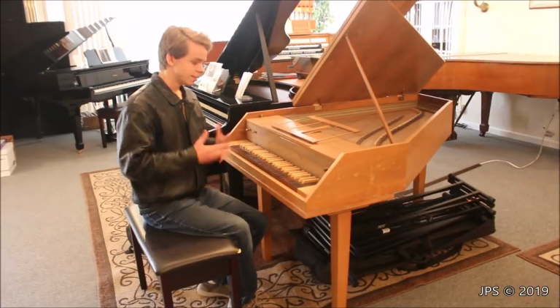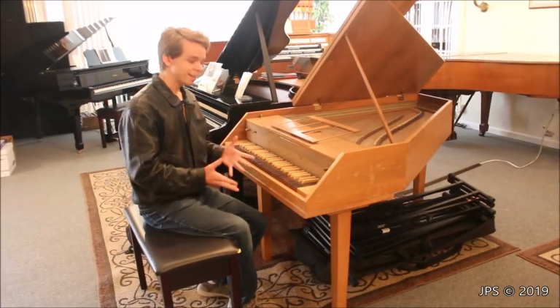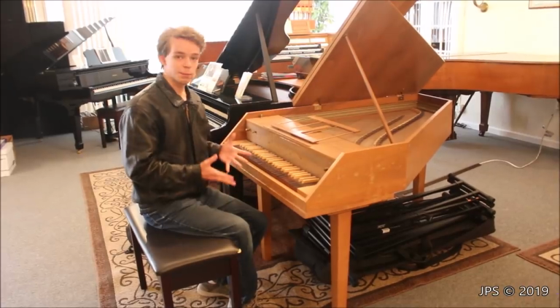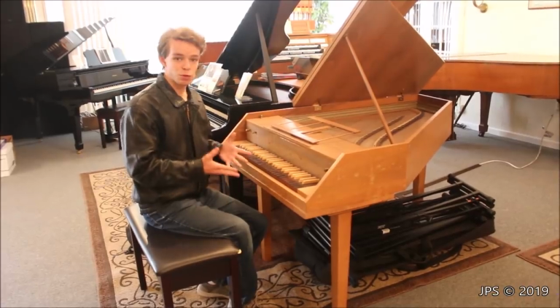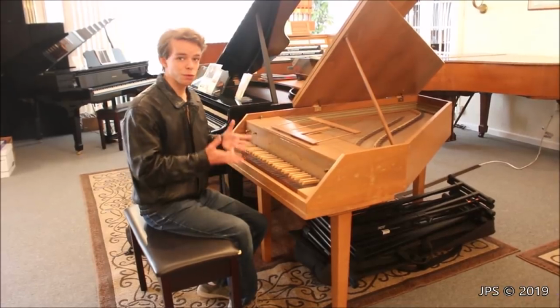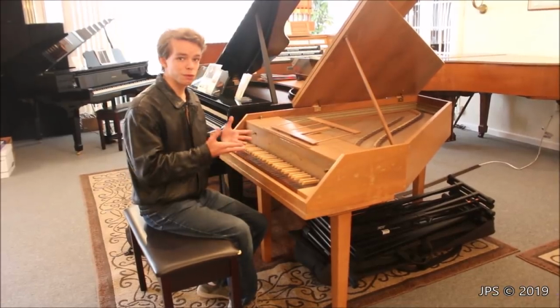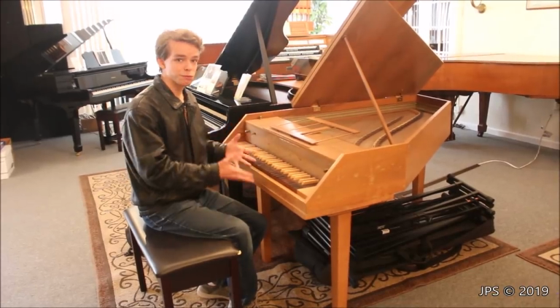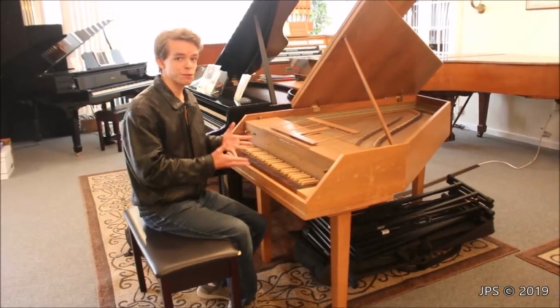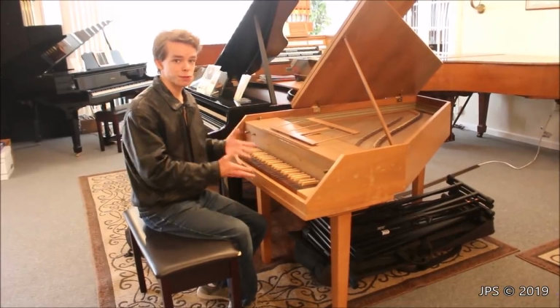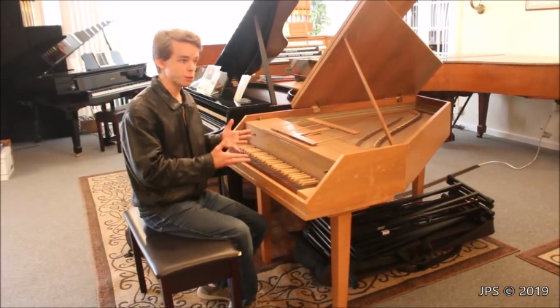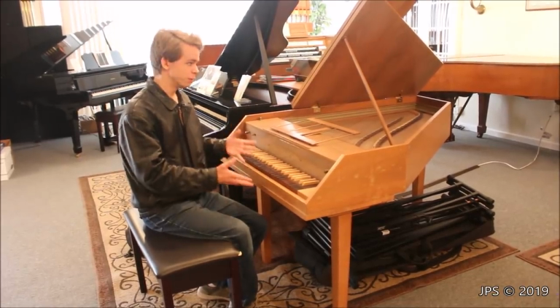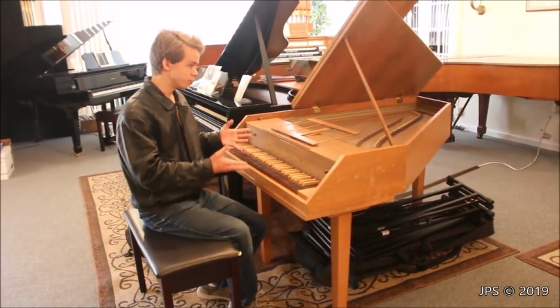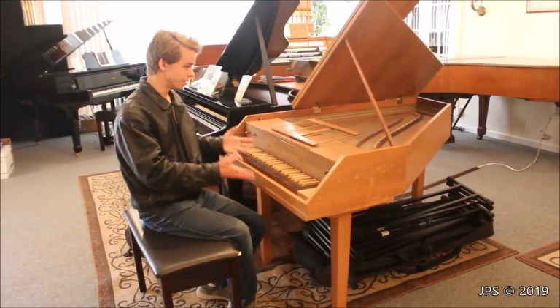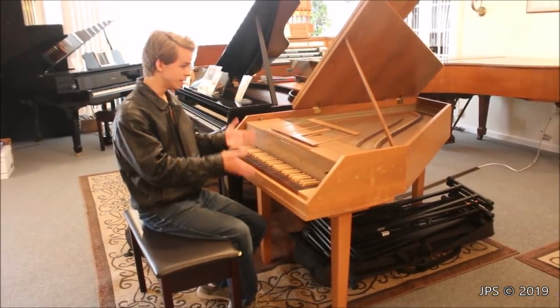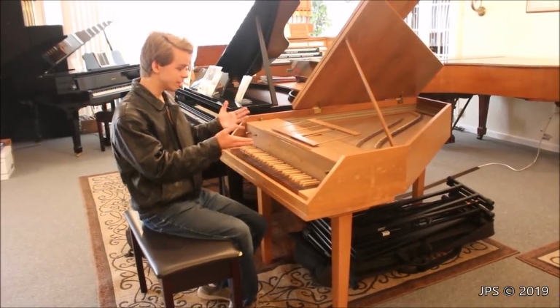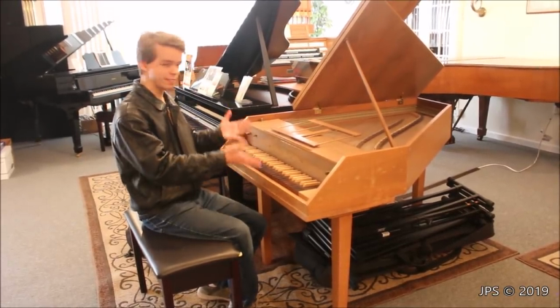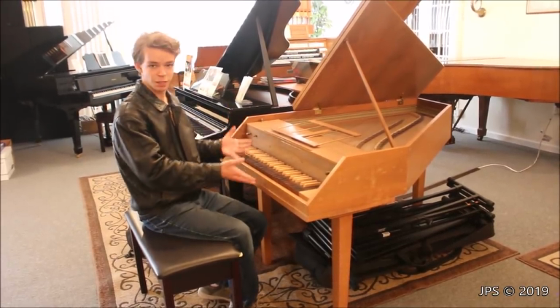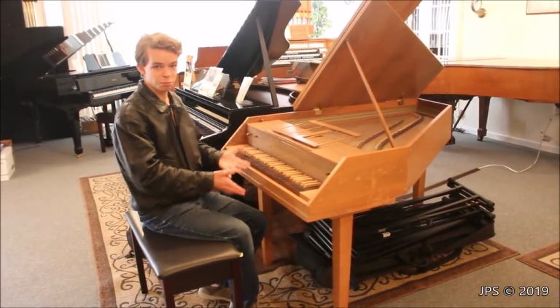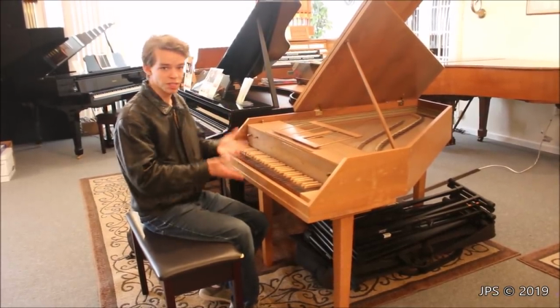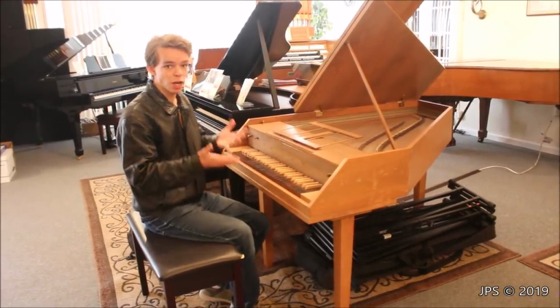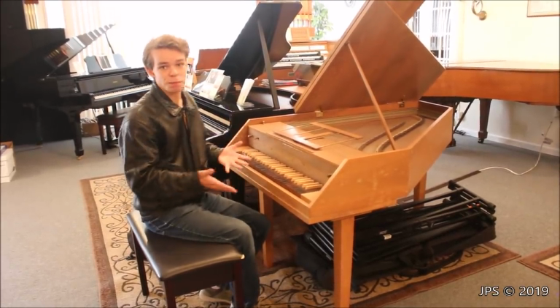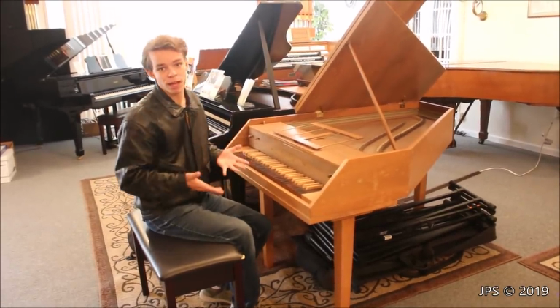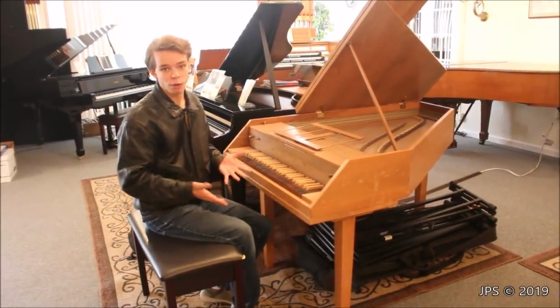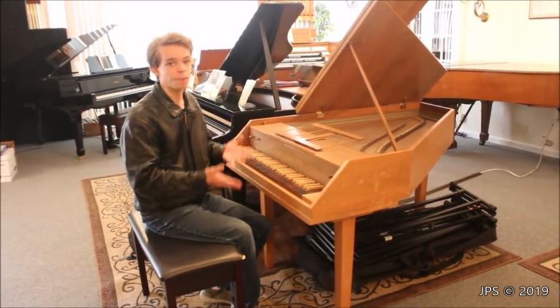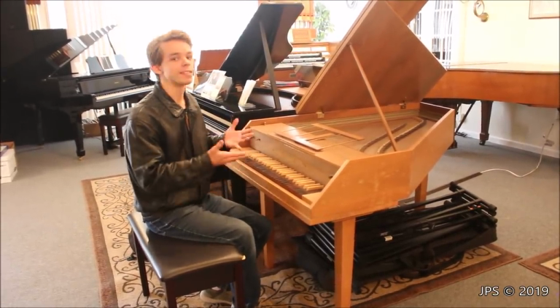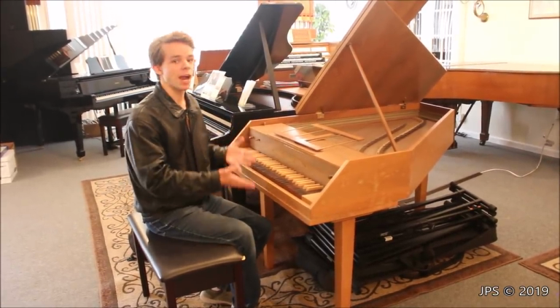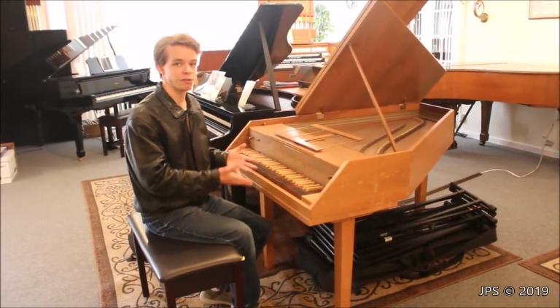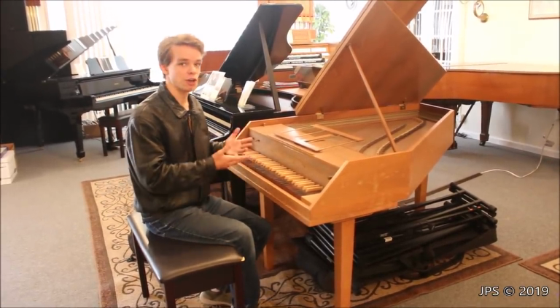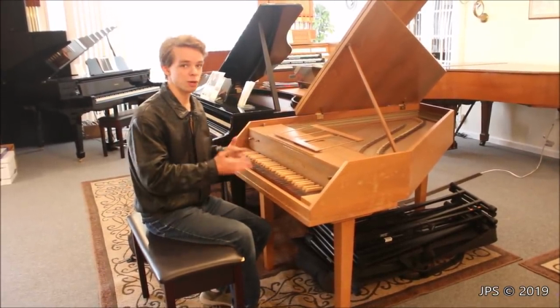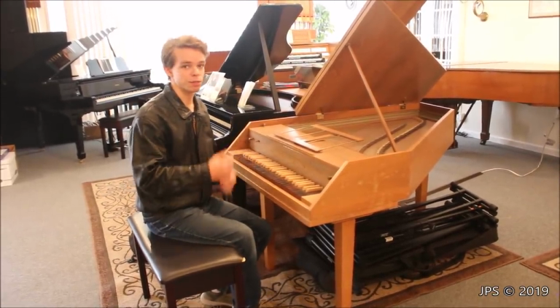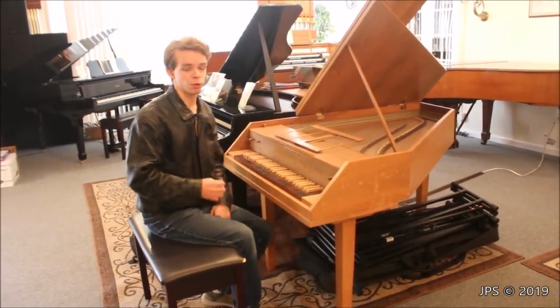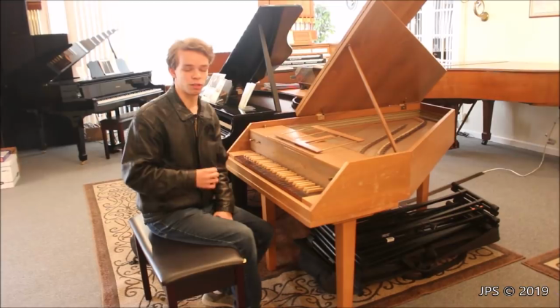Today I am here with a really, really cool instrument, and as you can tell, it's not a piano — but it's actually a harpsichord.